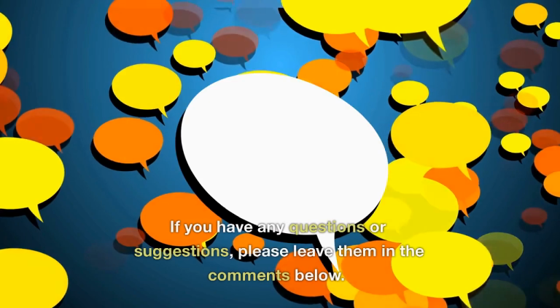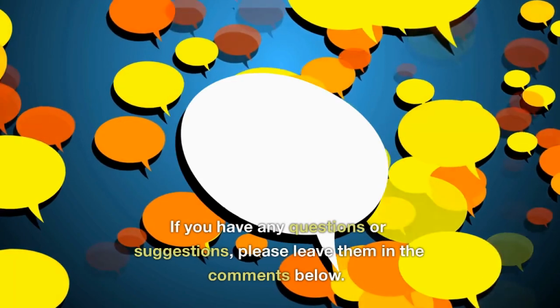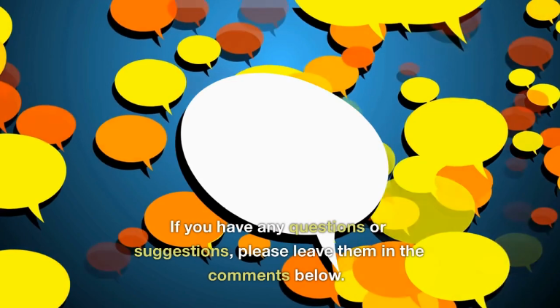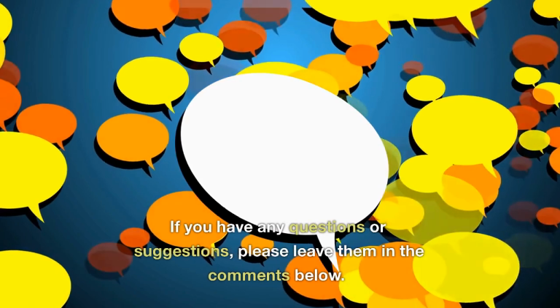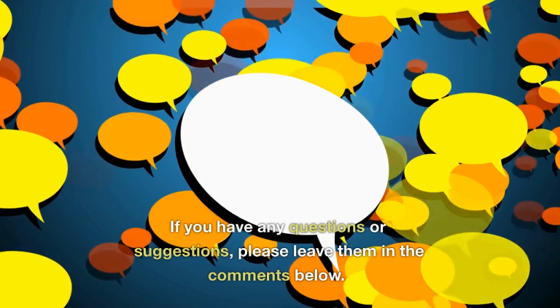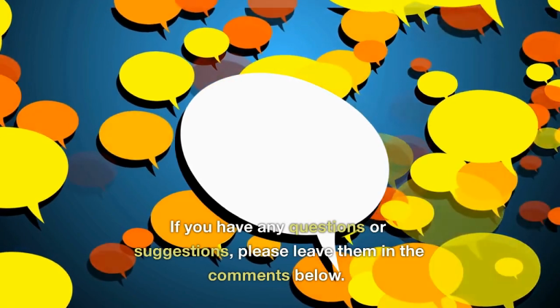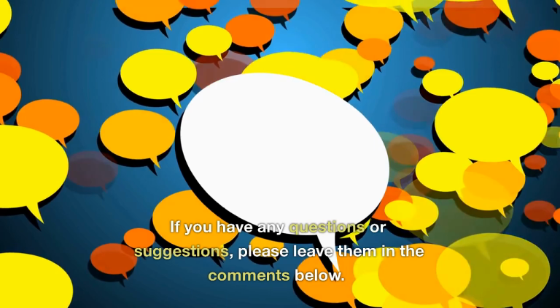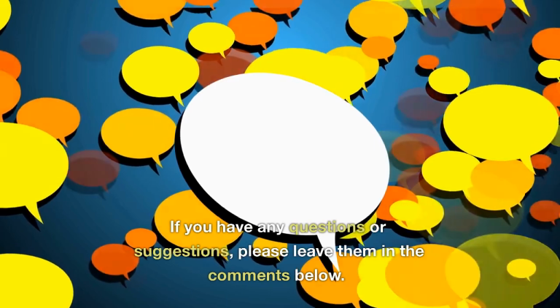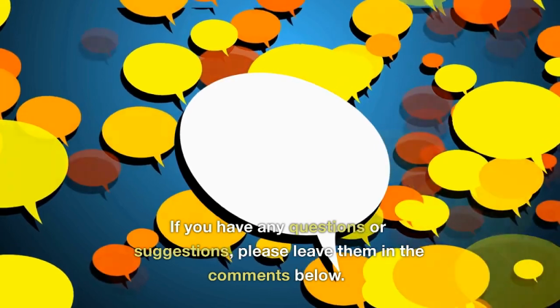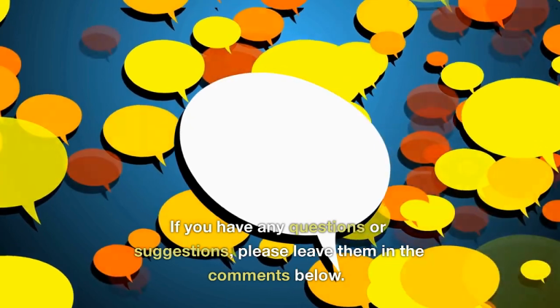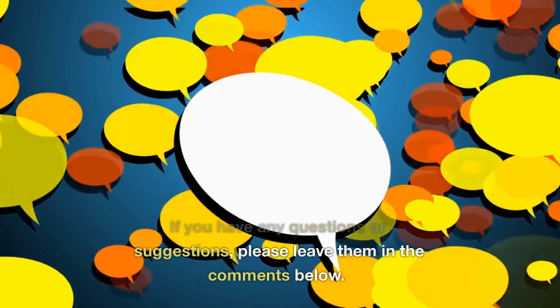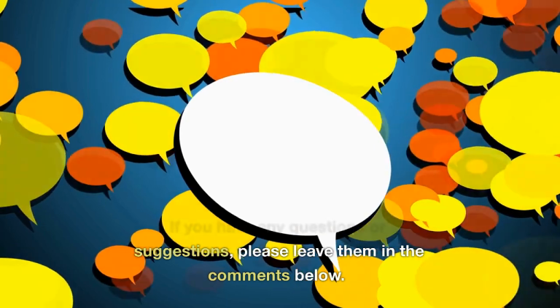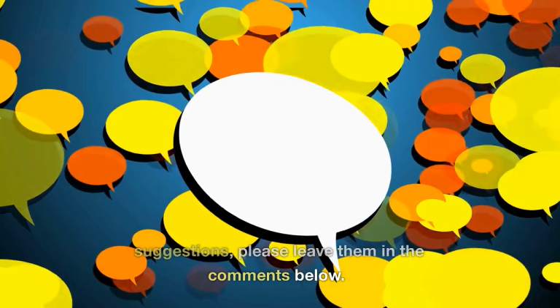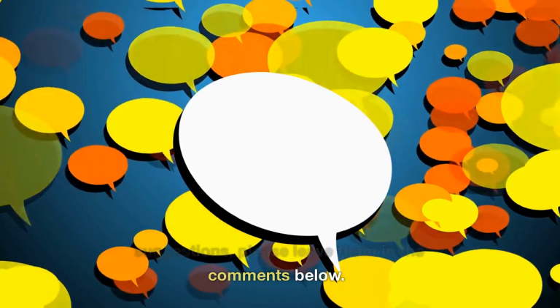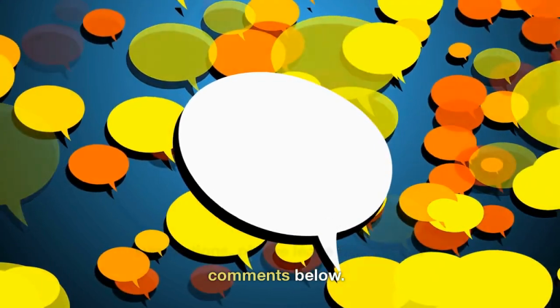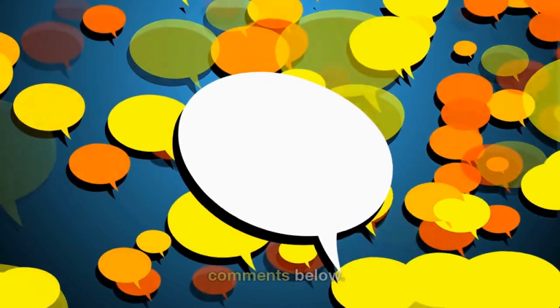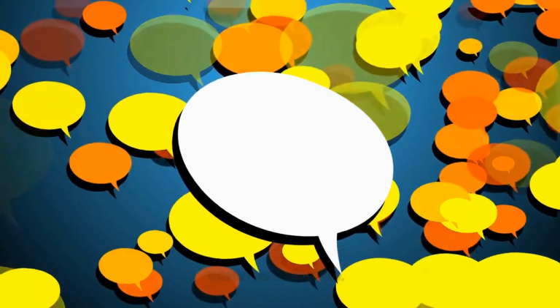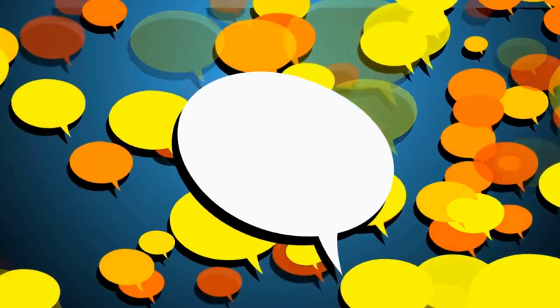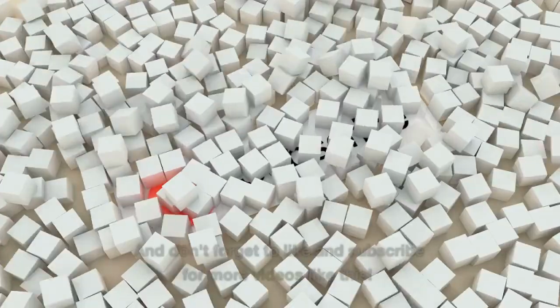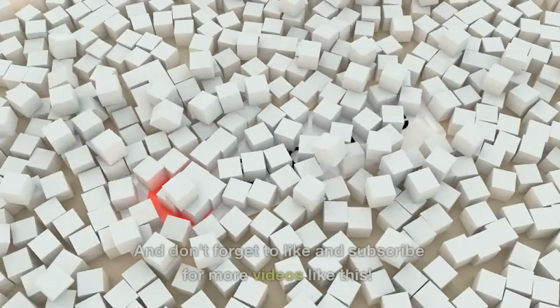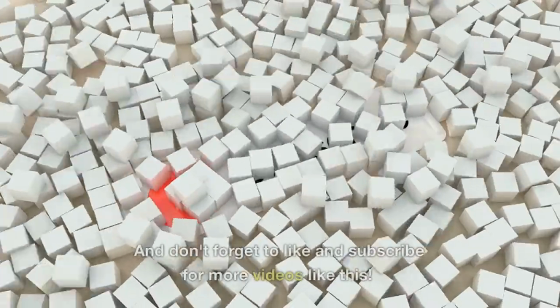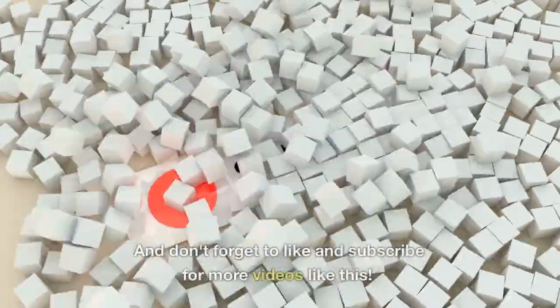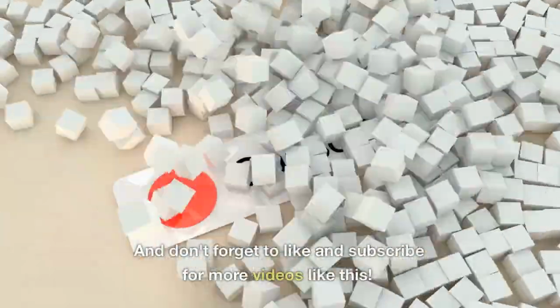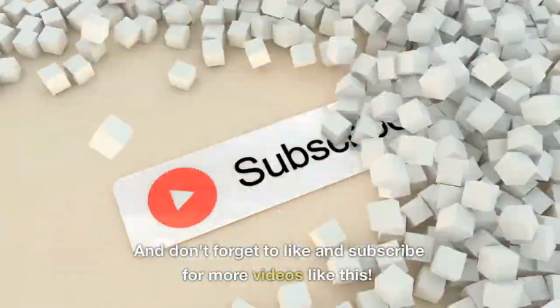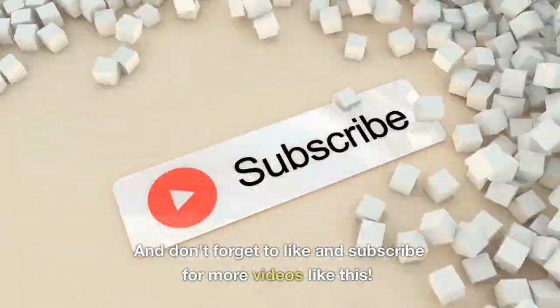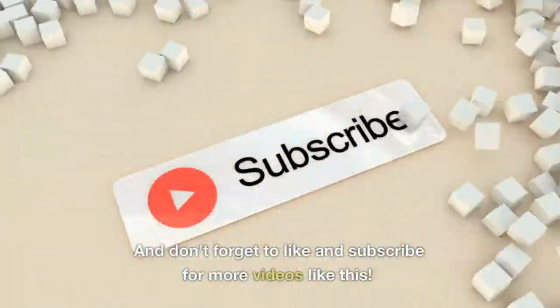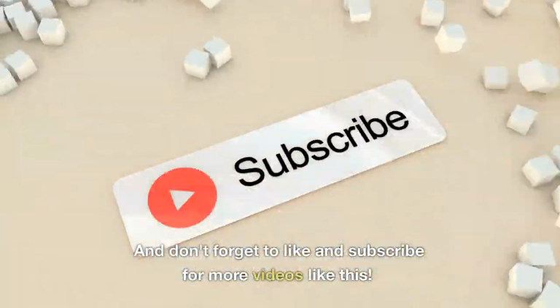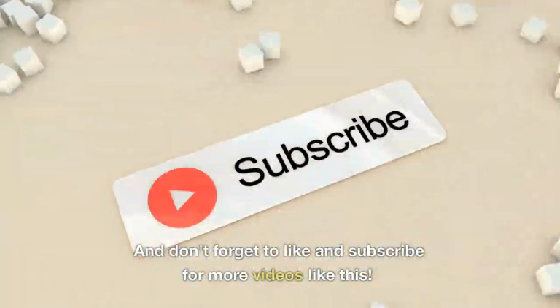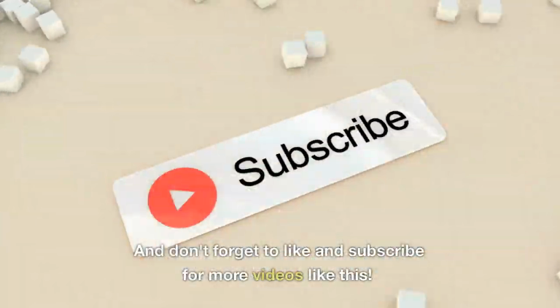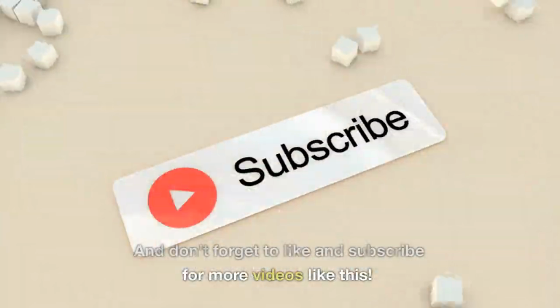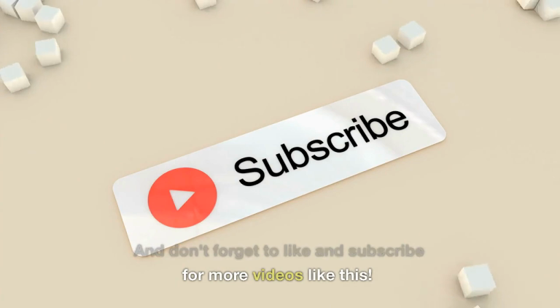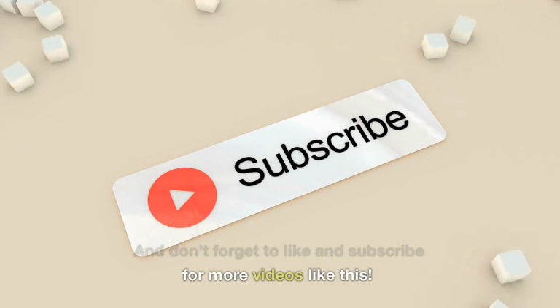Thank you for watching this video. For more details, see the links in the video description. If you have any questions or suggestions, please leave them in the comments below, and don't forget to like and subscribe for more videos like this.